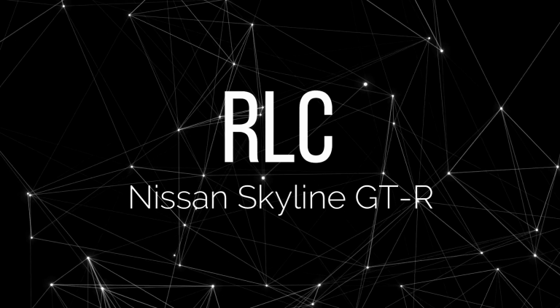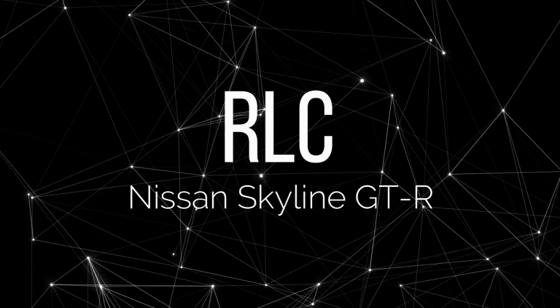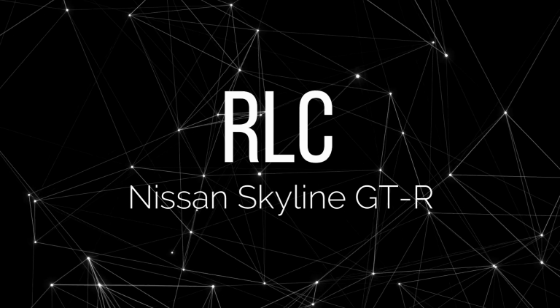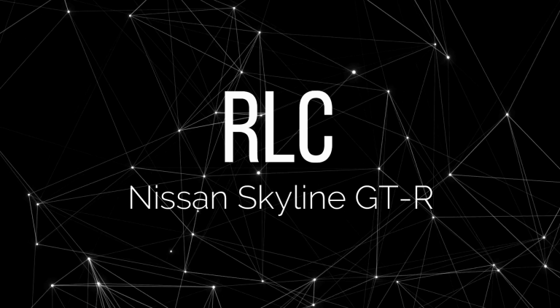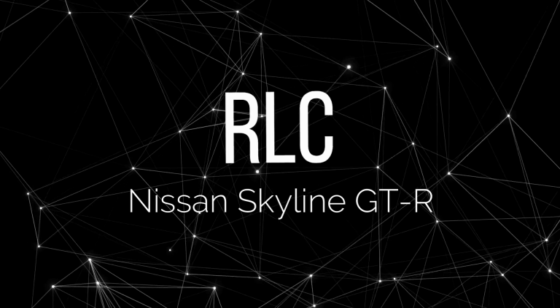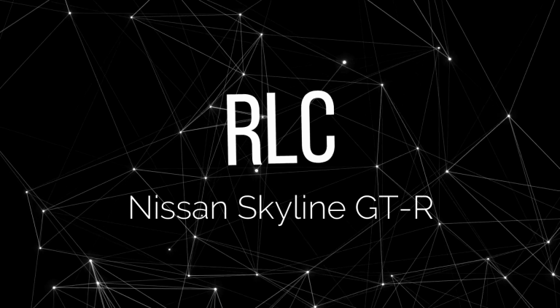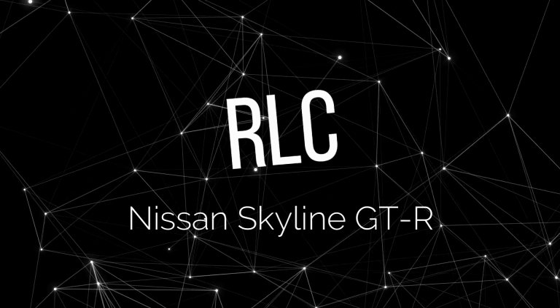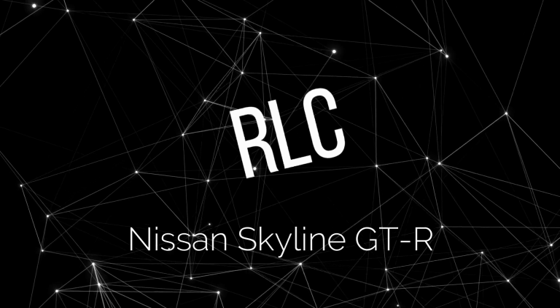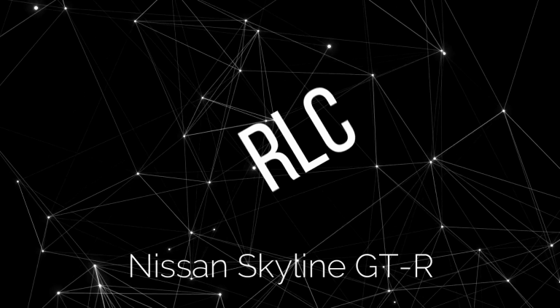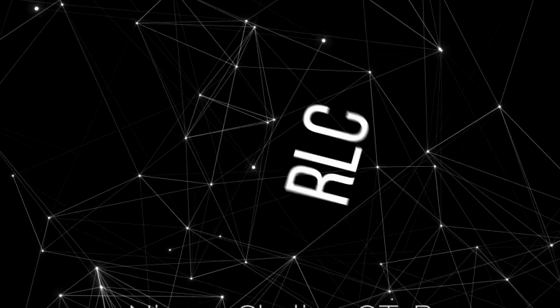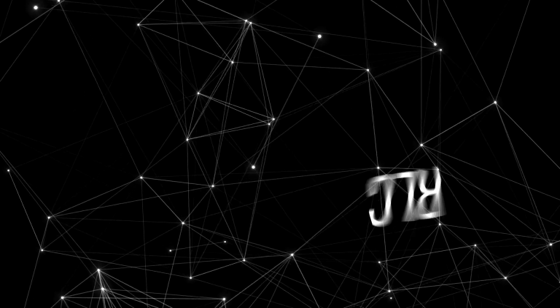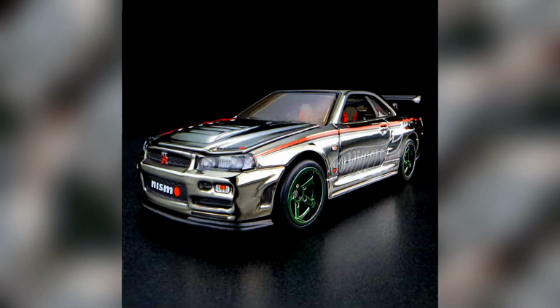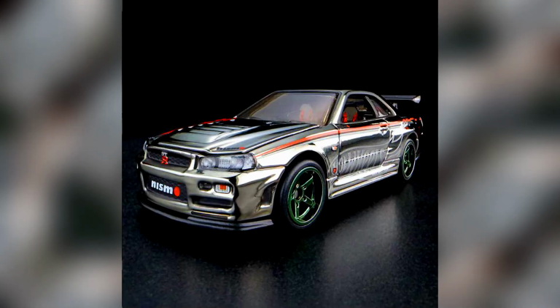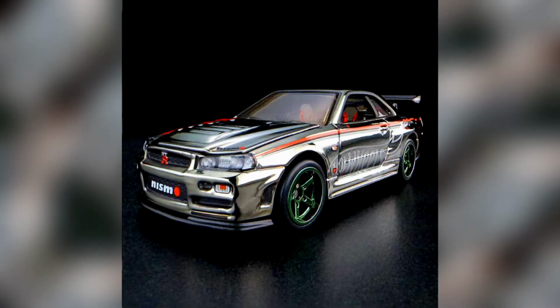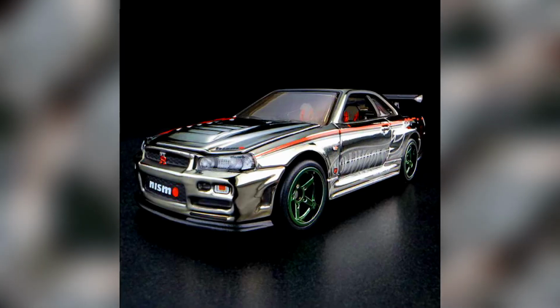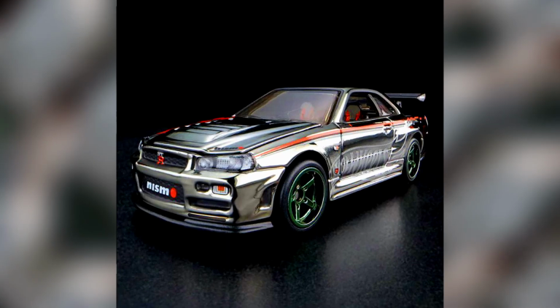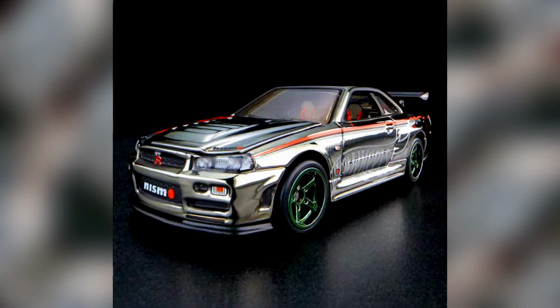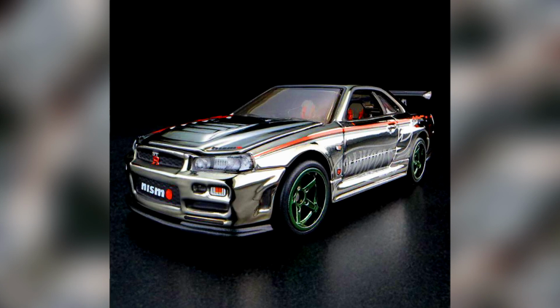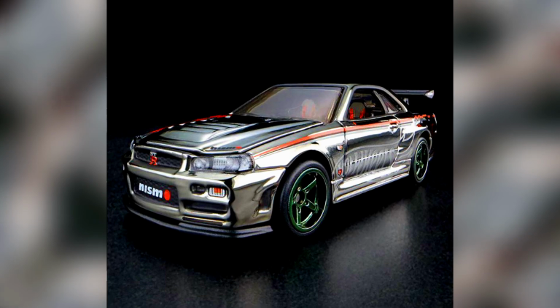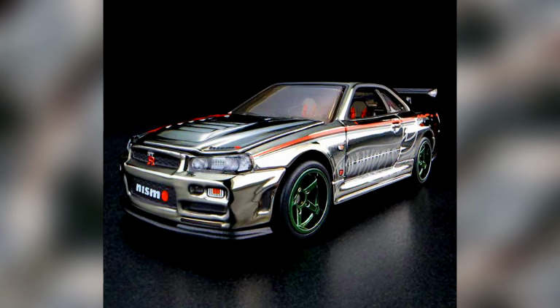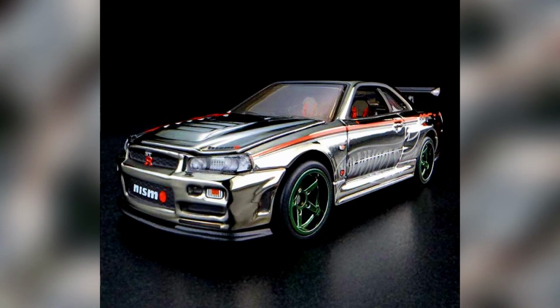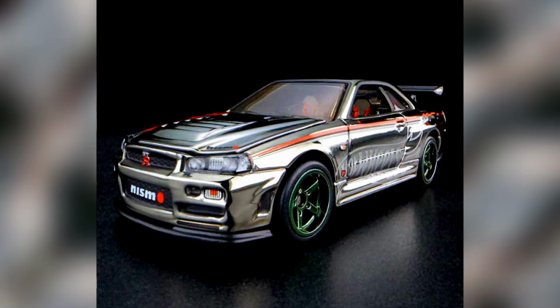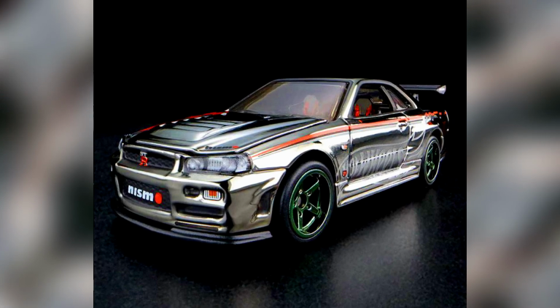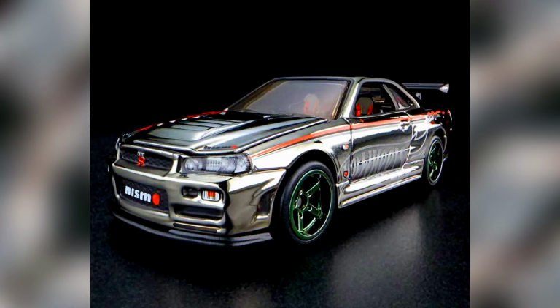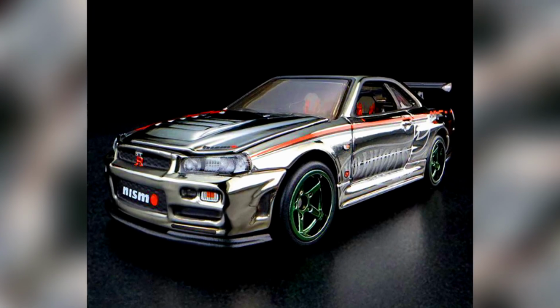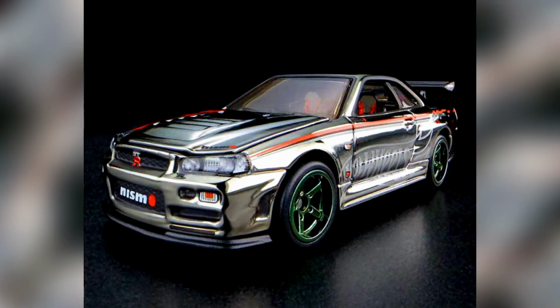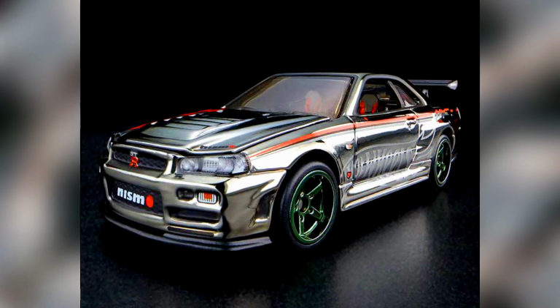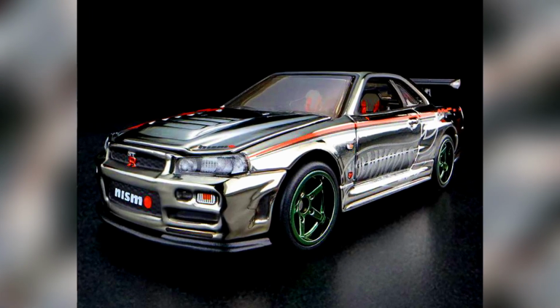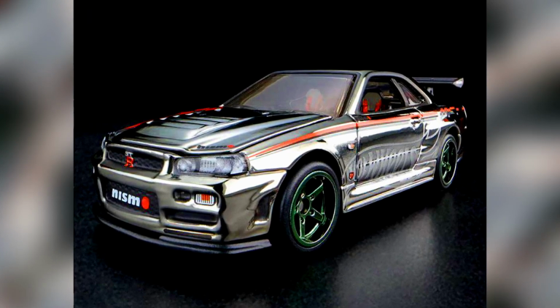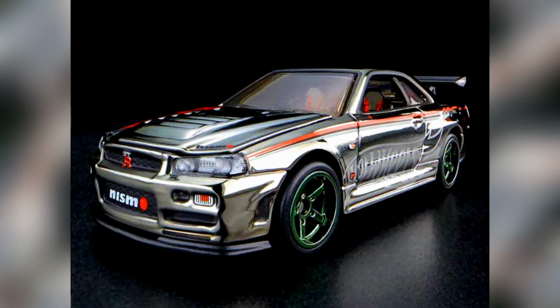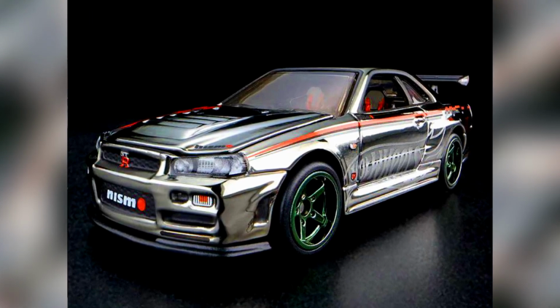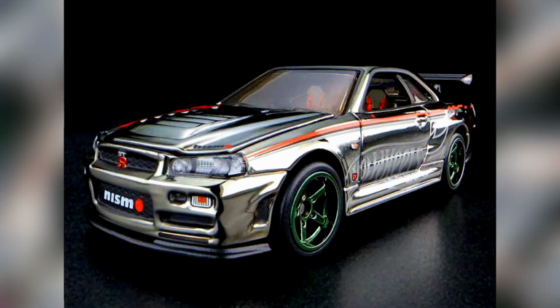In today's episode, let's check our new releases from Hot Wheels, Tarmac Works, and Tomica.